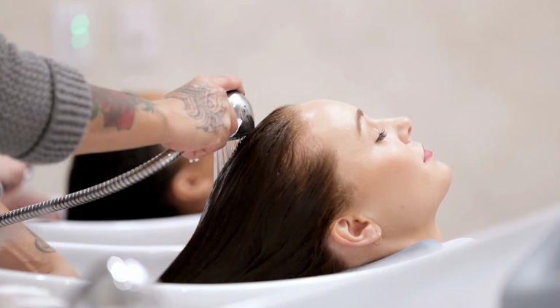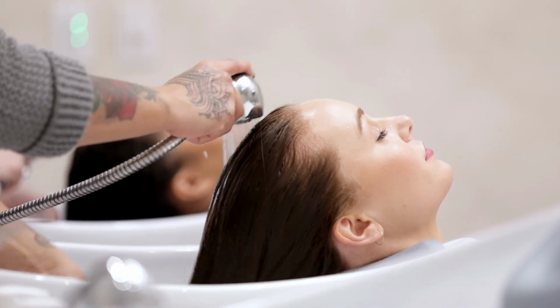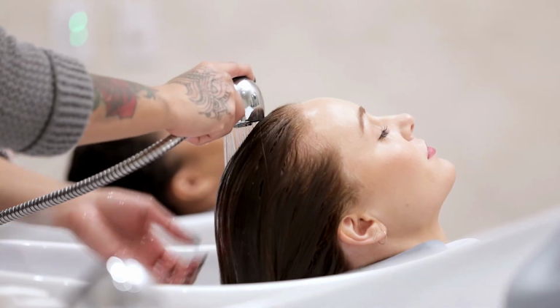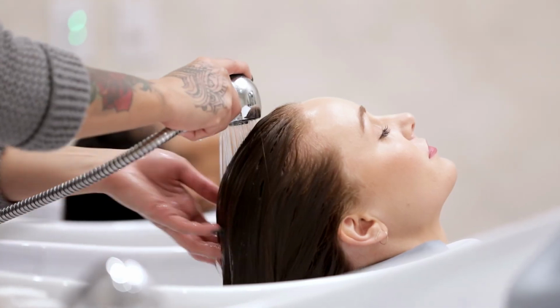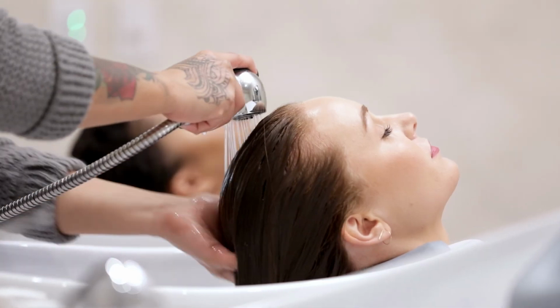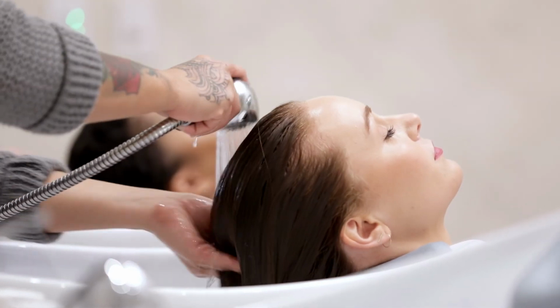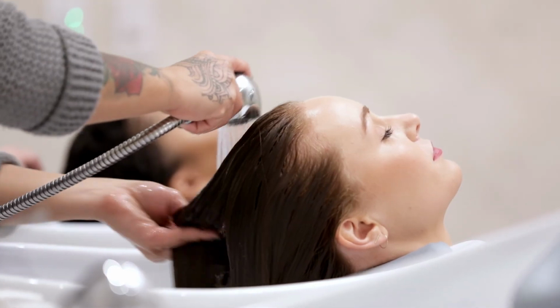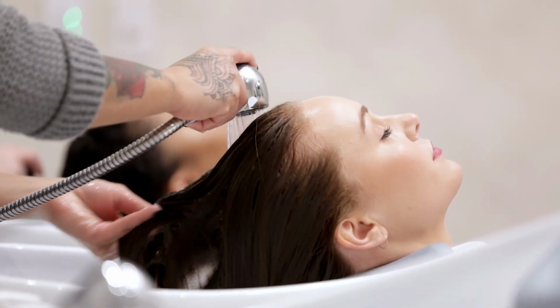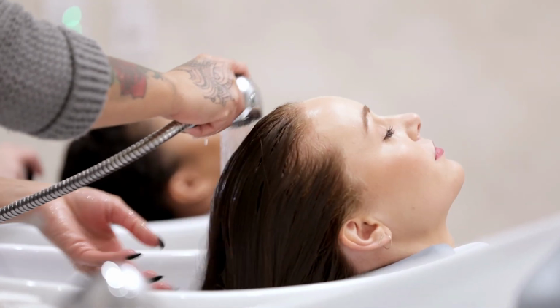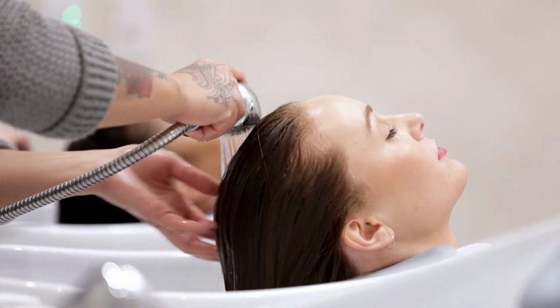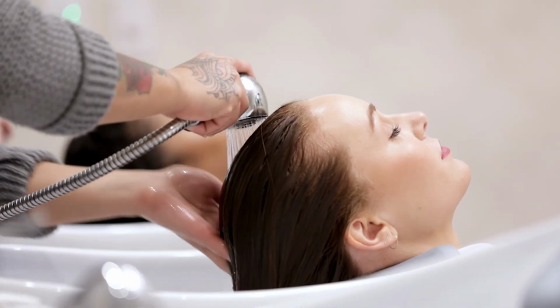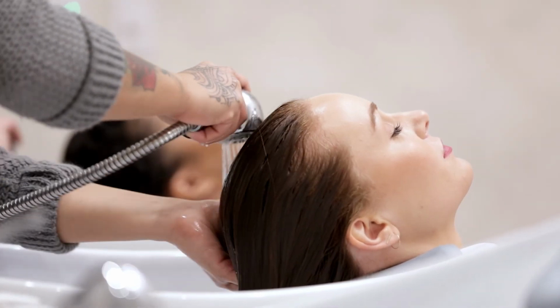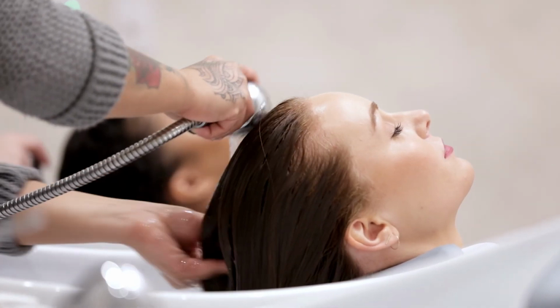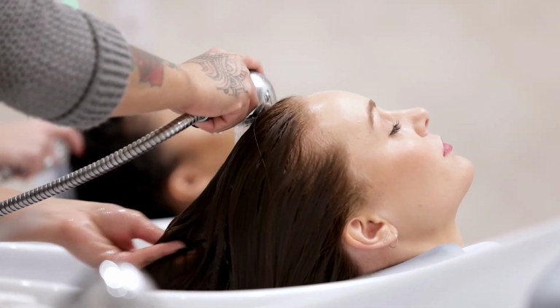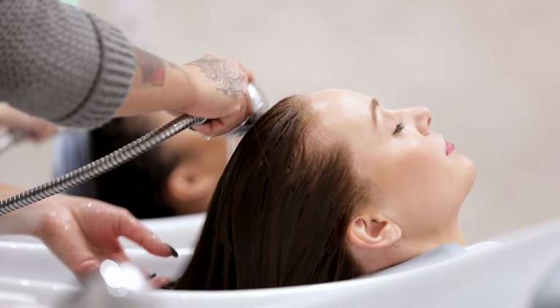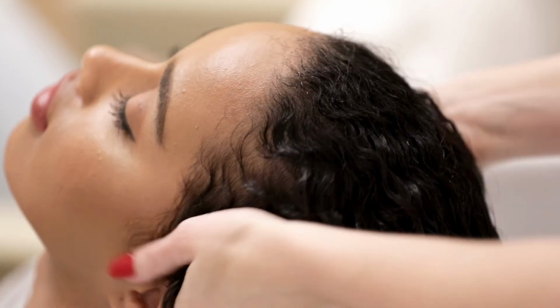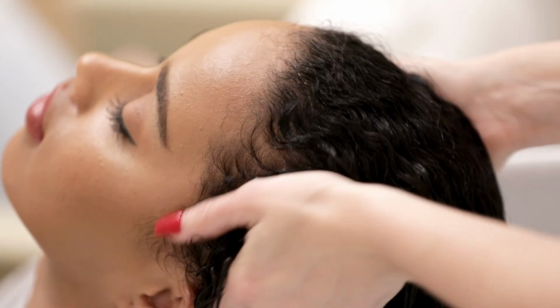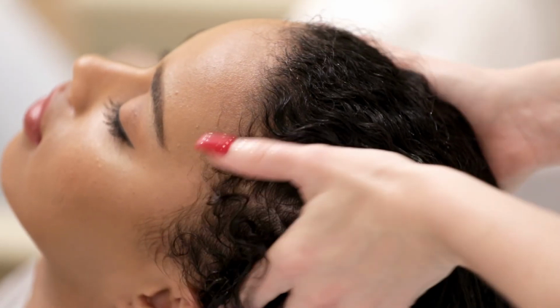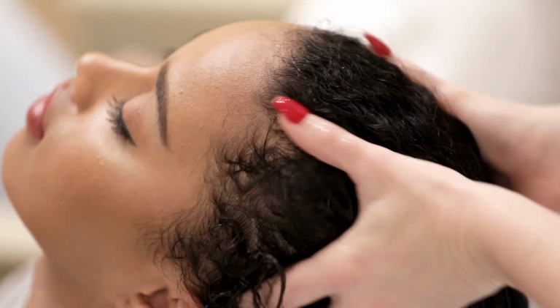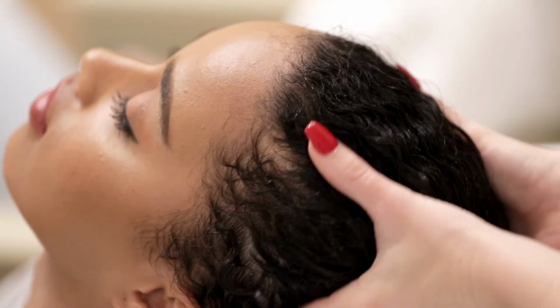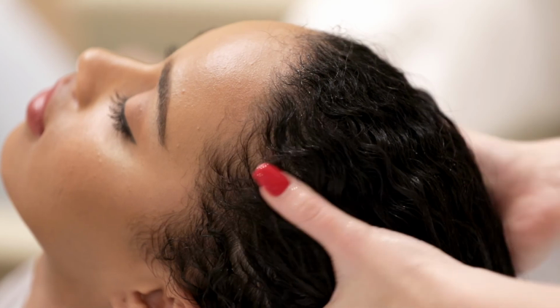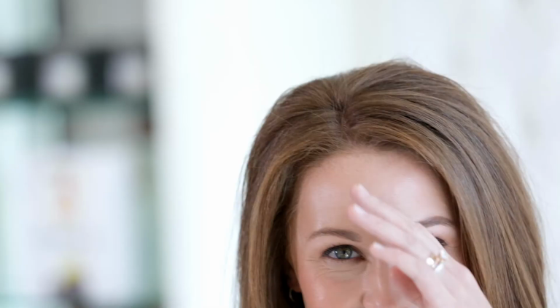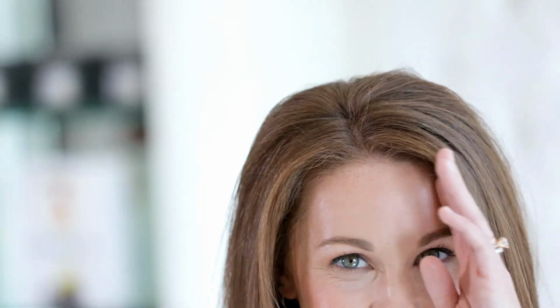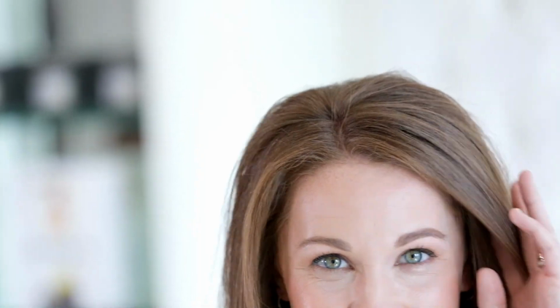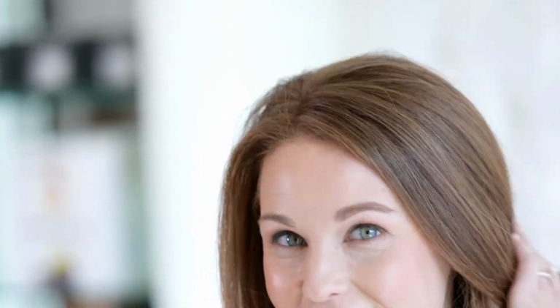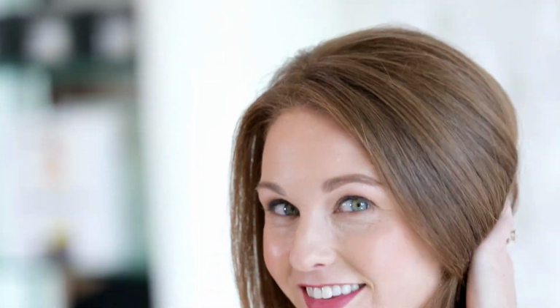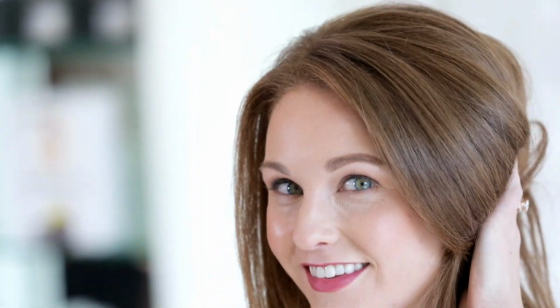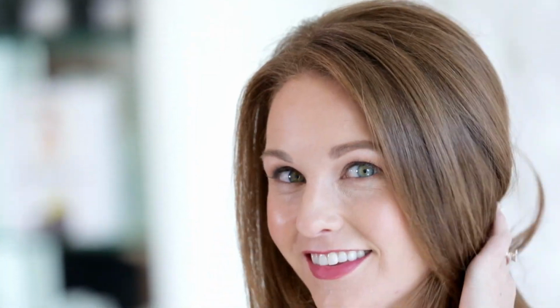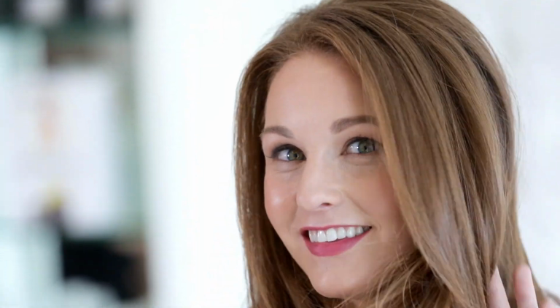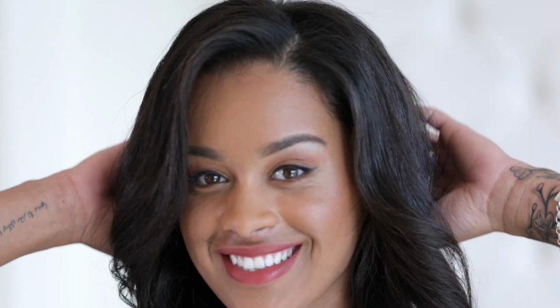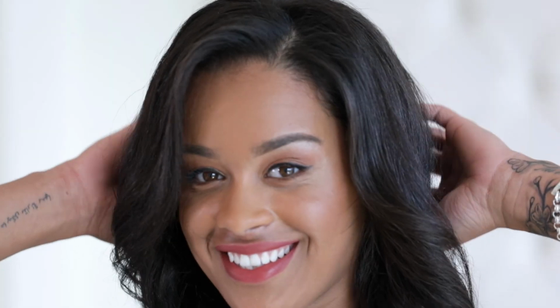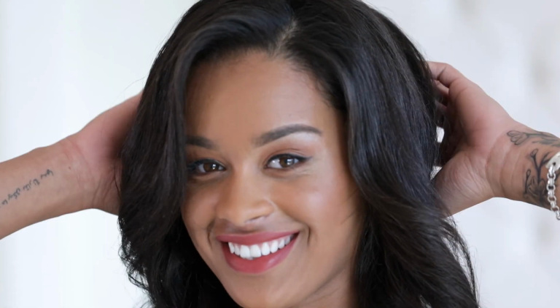It's nourishing, rejuvenating, and will leave your locks feeling fresh and hydrated. Think of it as a spa treatment for your hair.